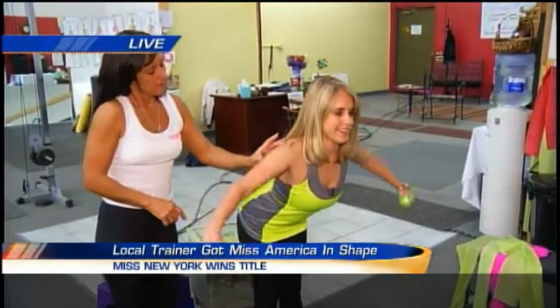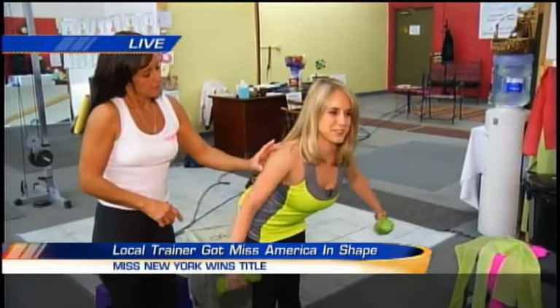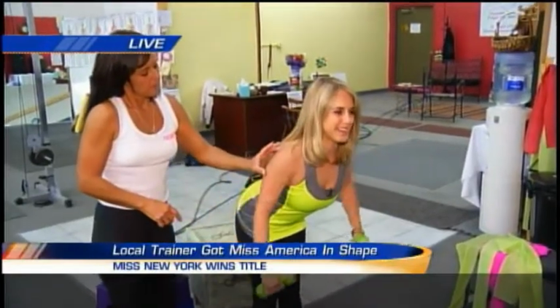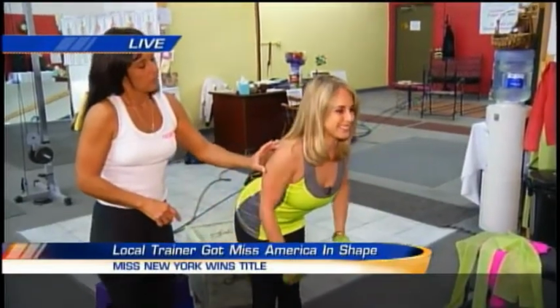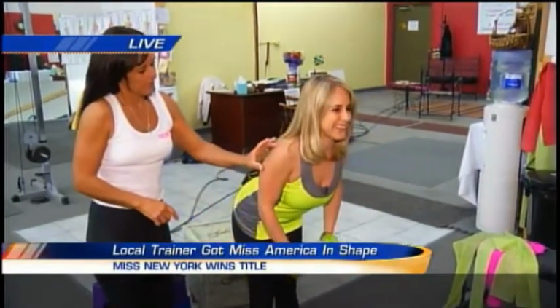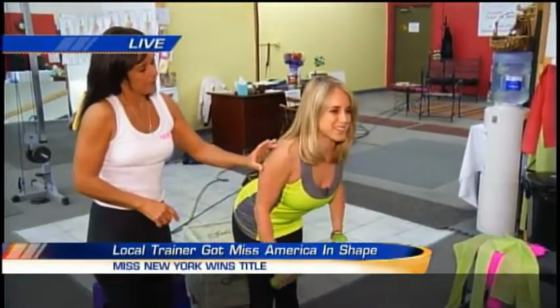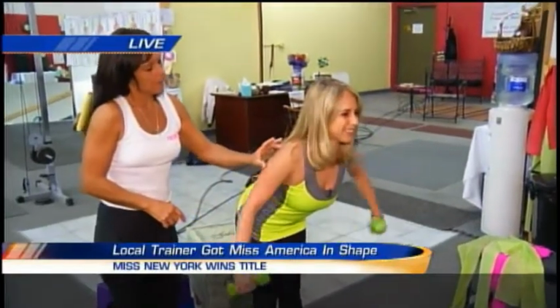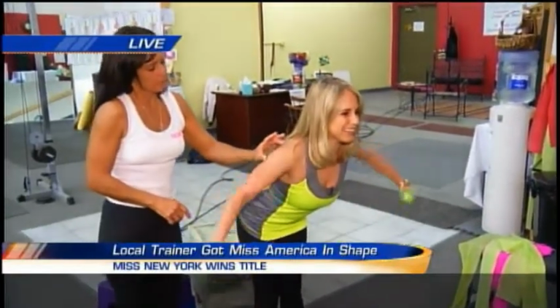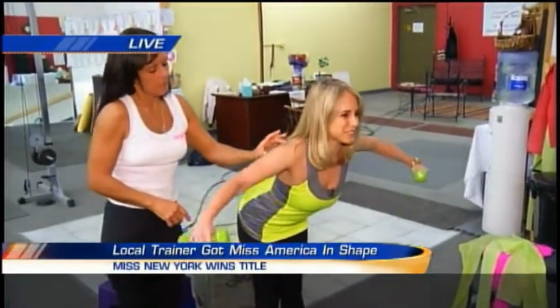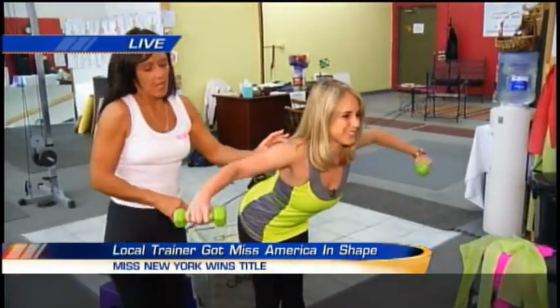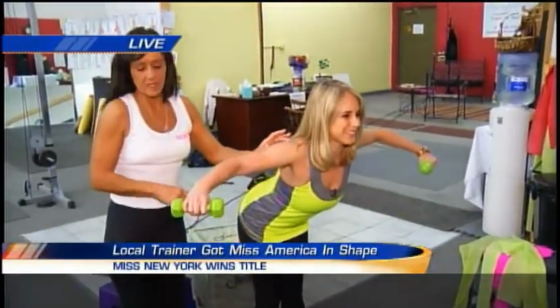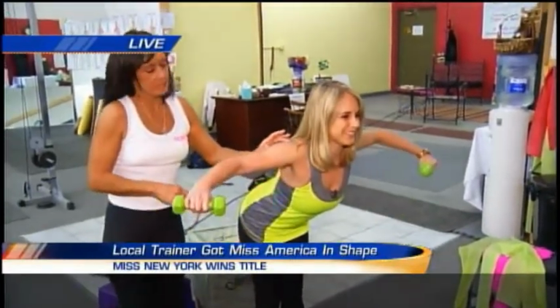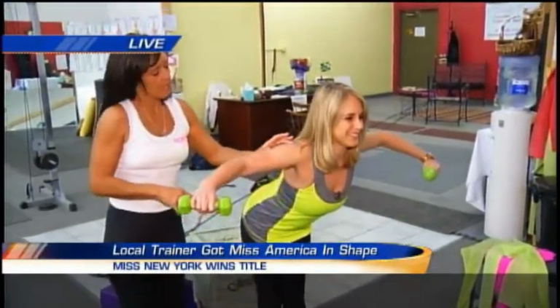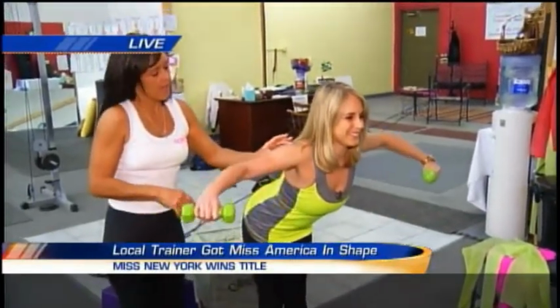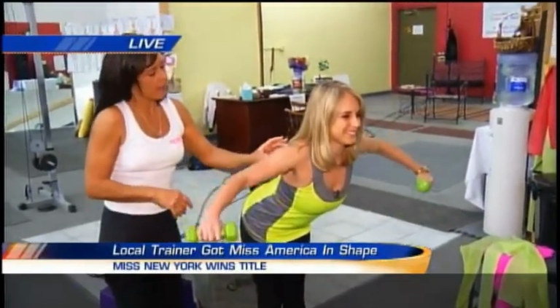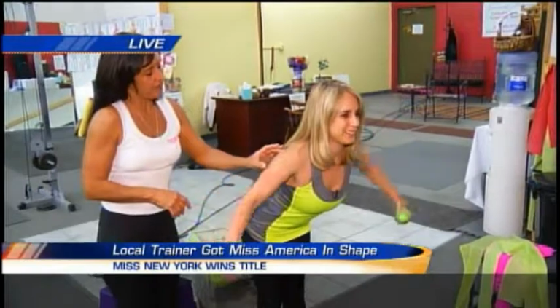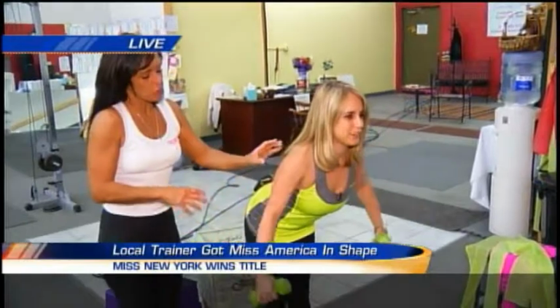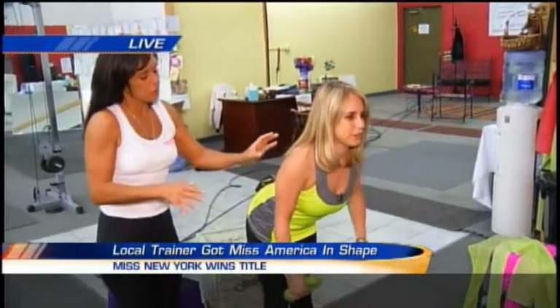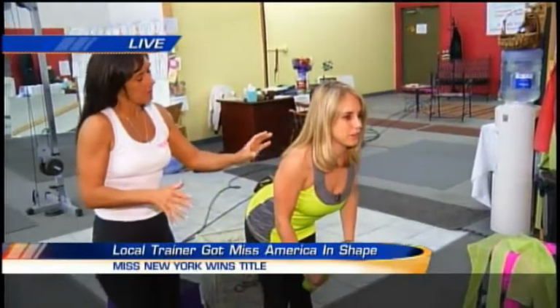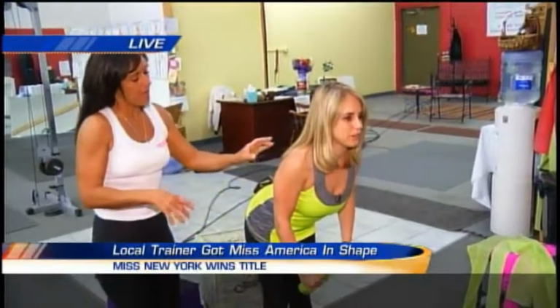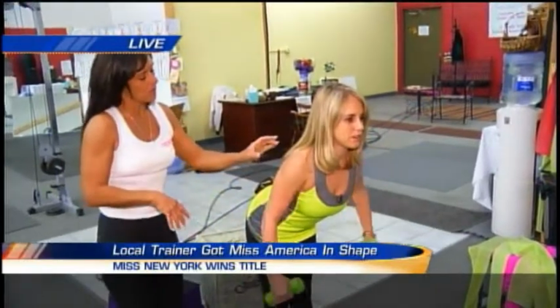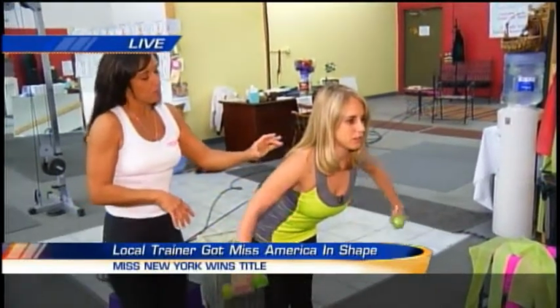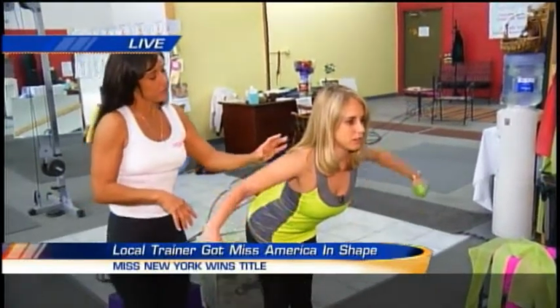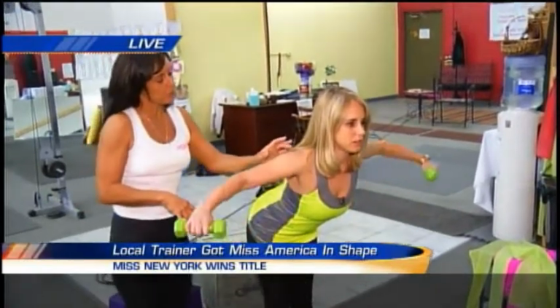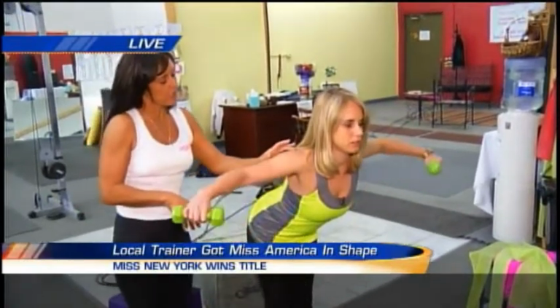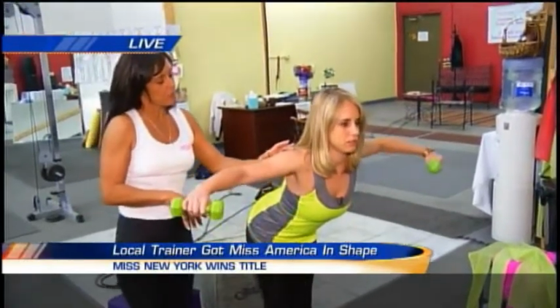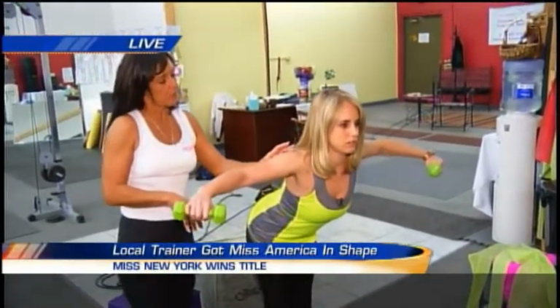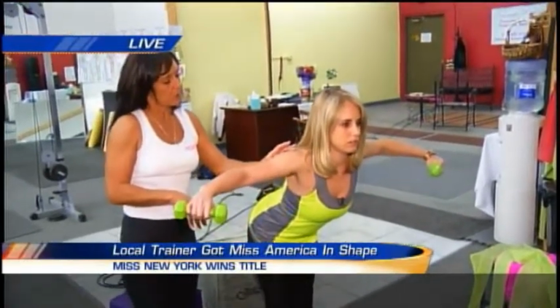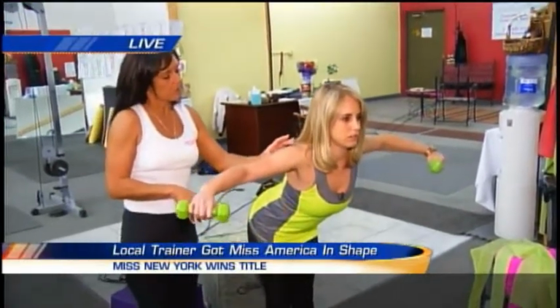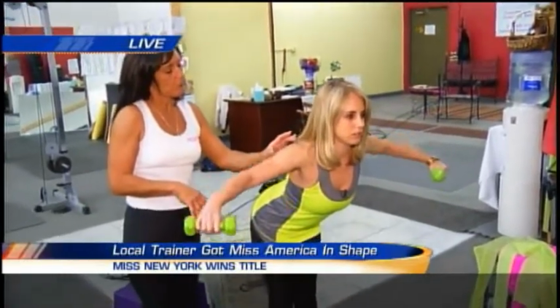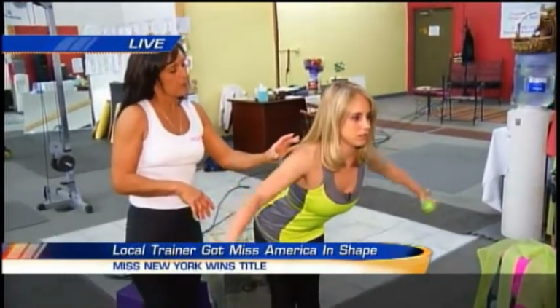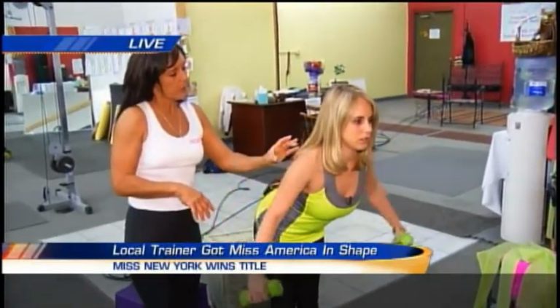I can feel that, that's for sure. It doesn't take a lot of weight — two, three pounds, and you will start shaking. Your muscle will be burning.